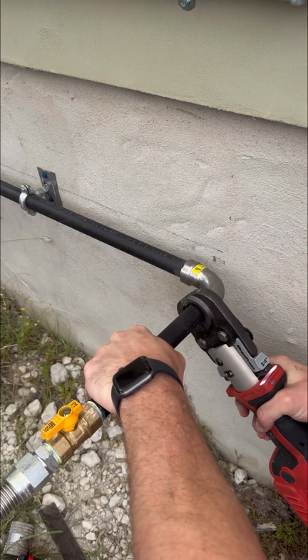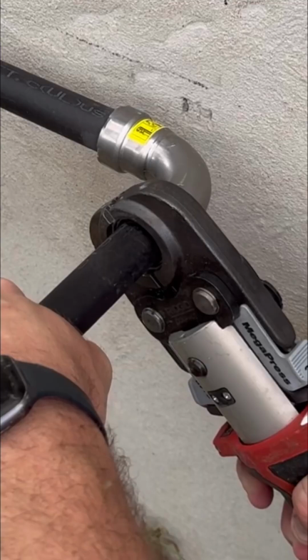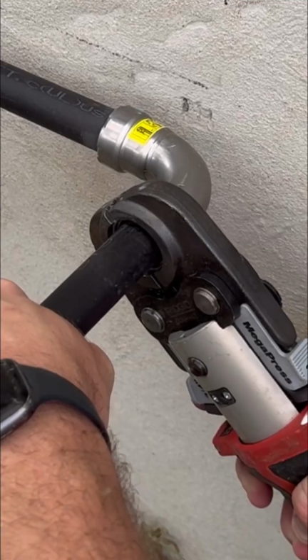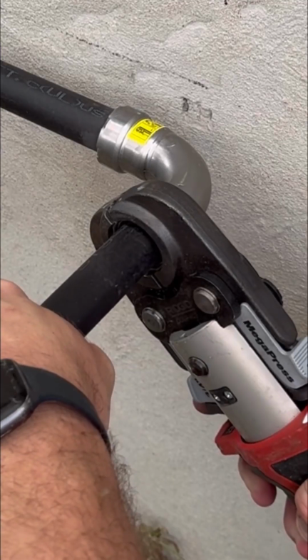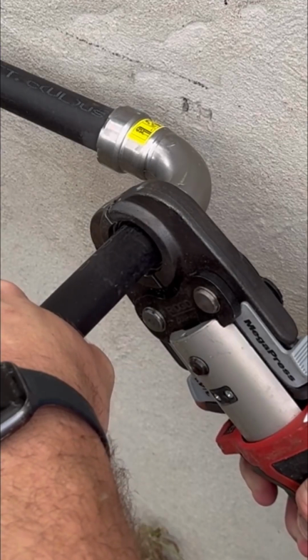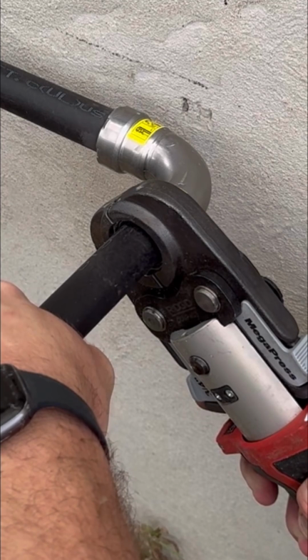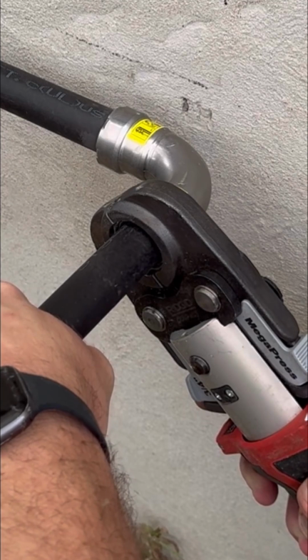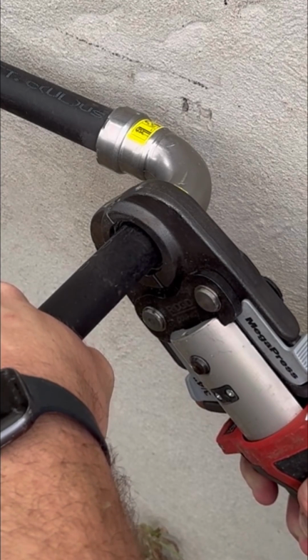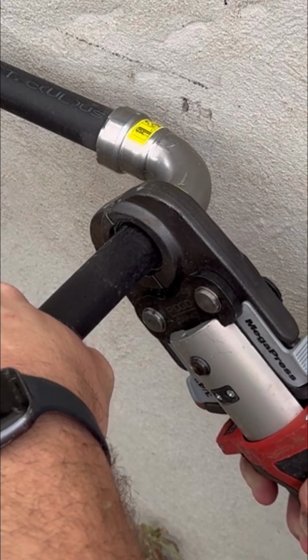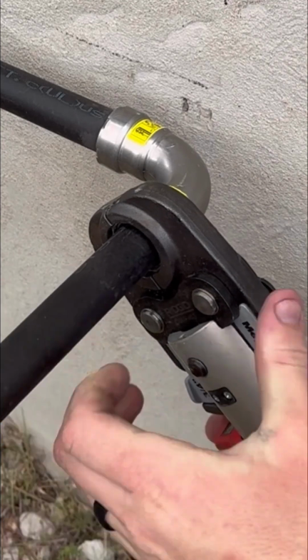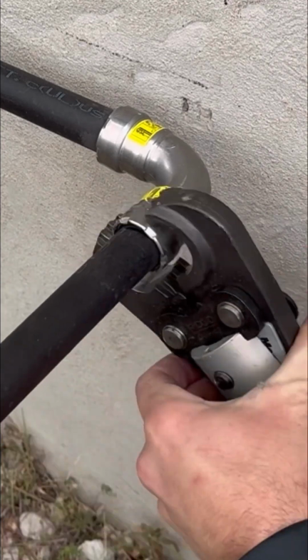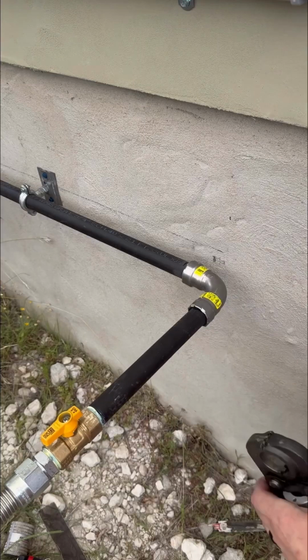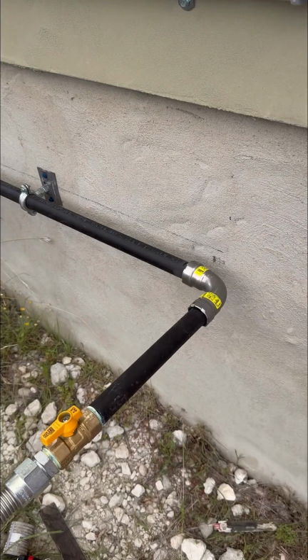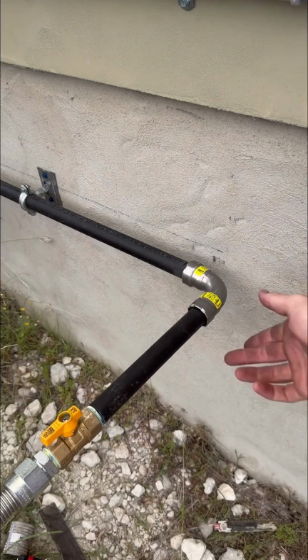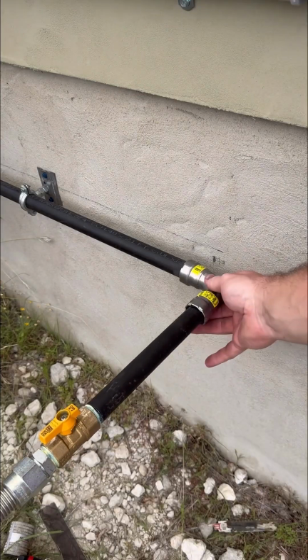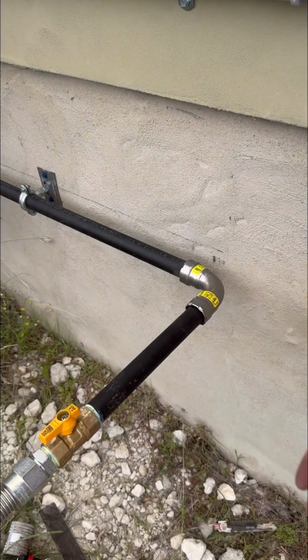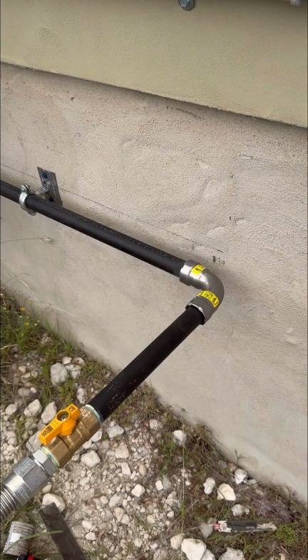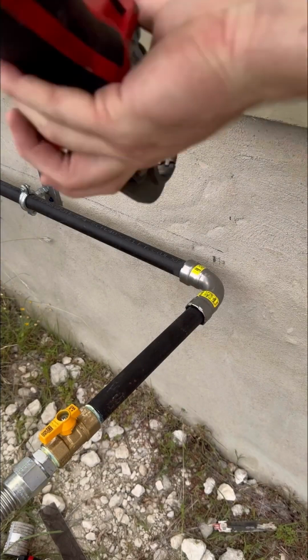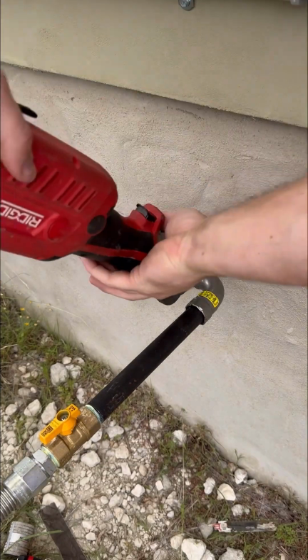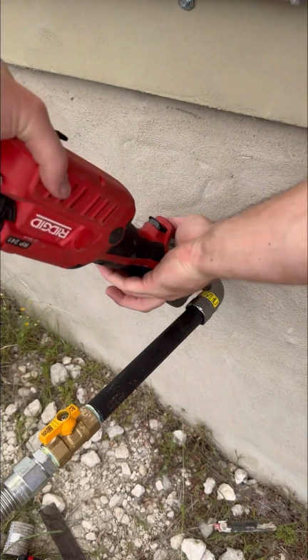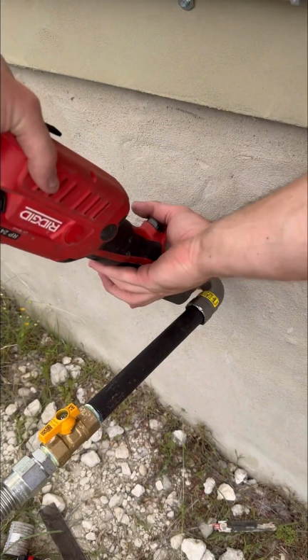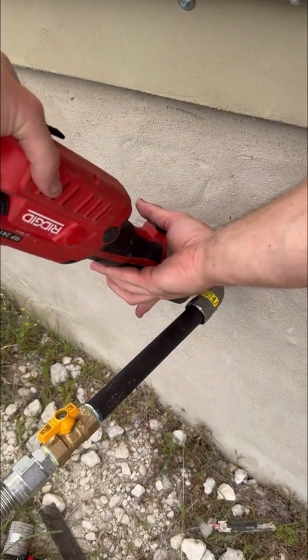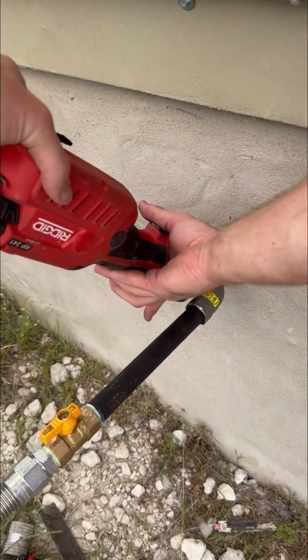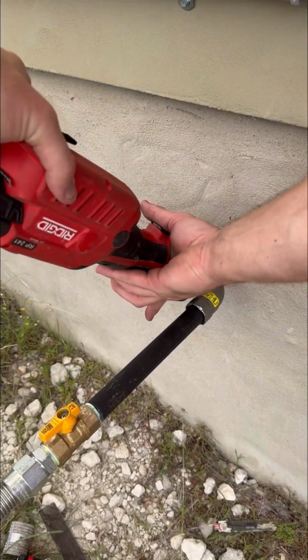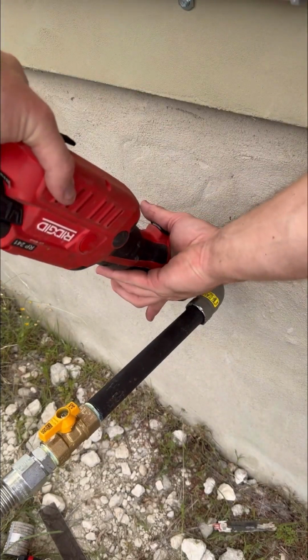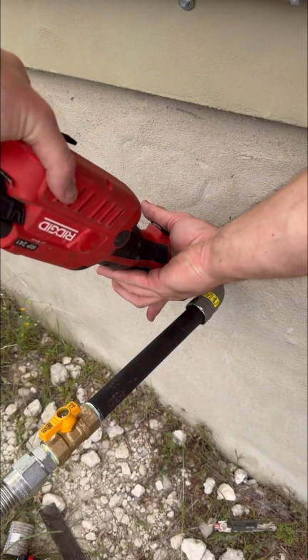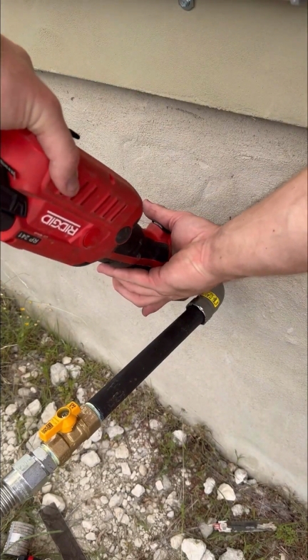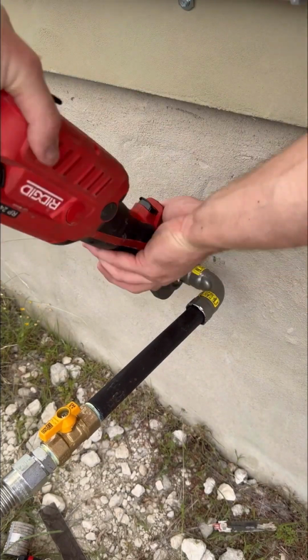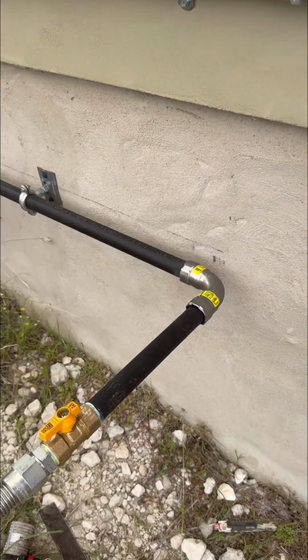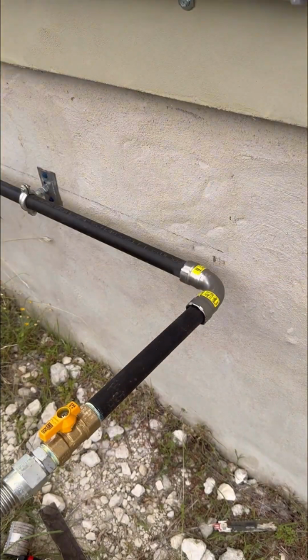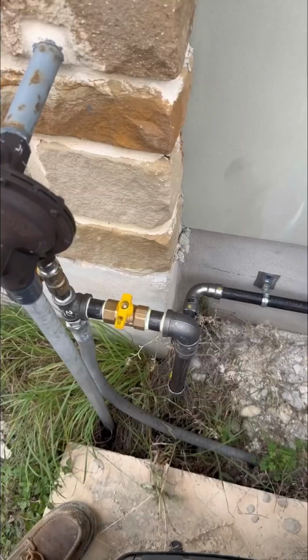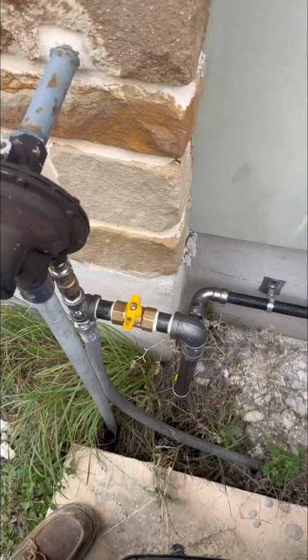The electricians were able to set the generator in place while I was teeing off of that existing gas line, so I knew exactly where I needed to go with the gas piping.